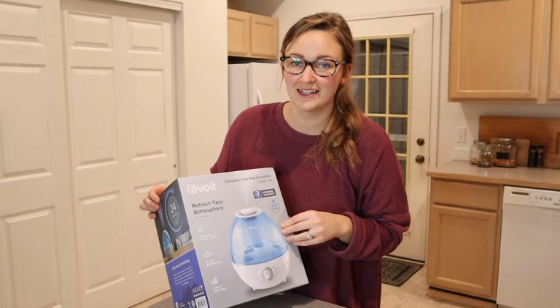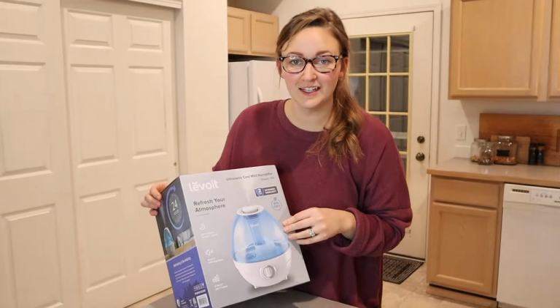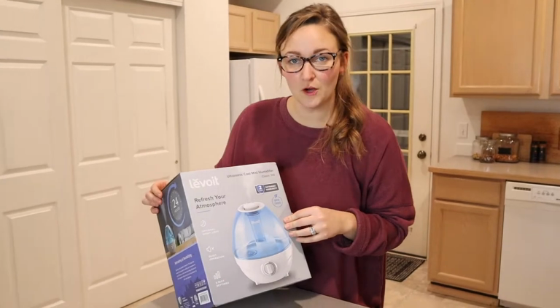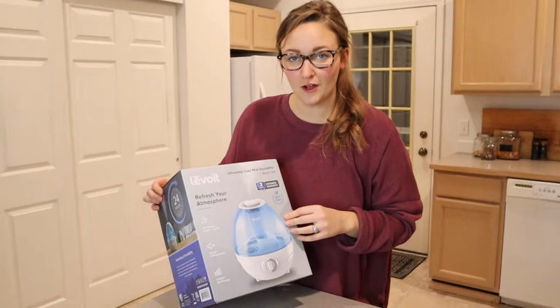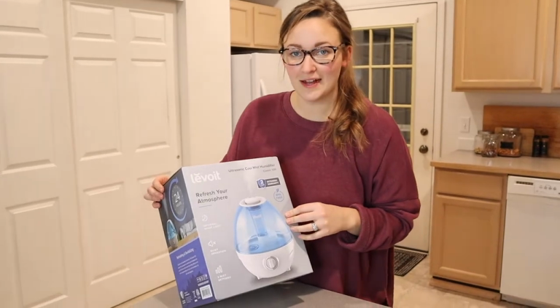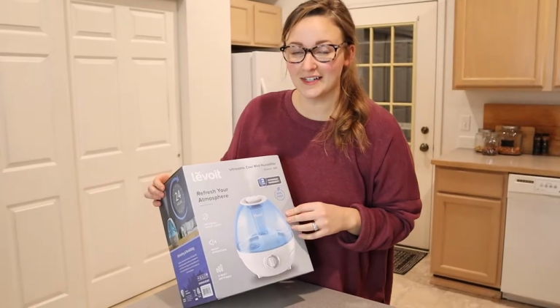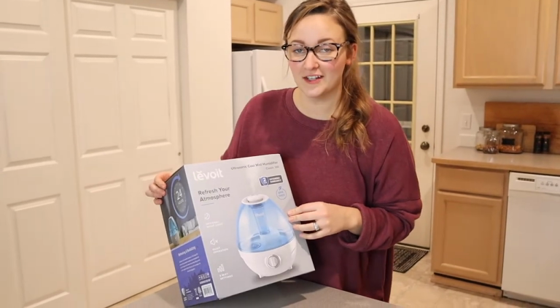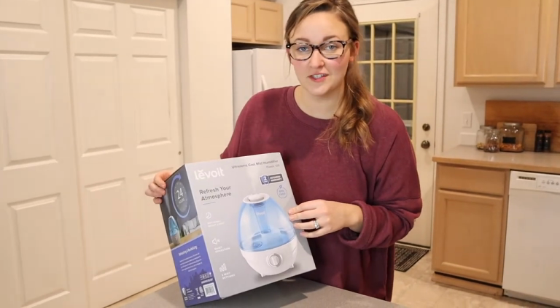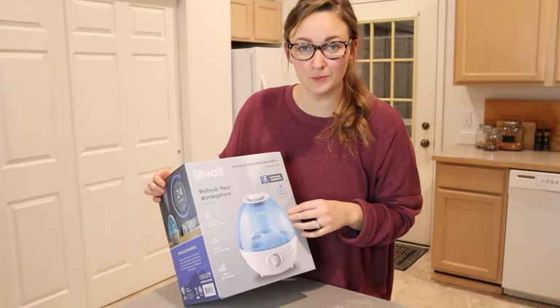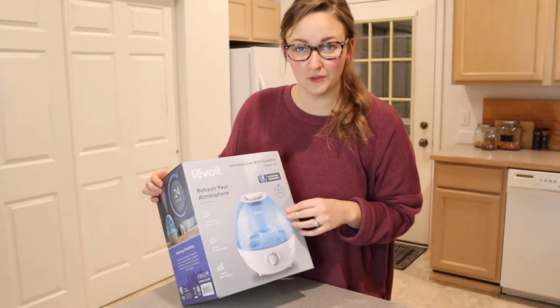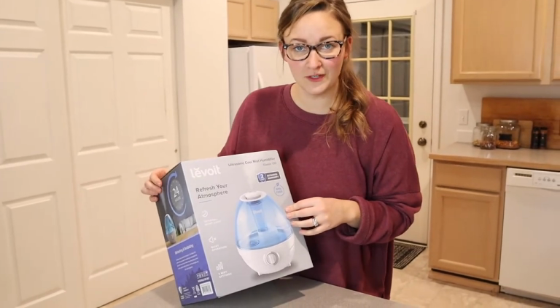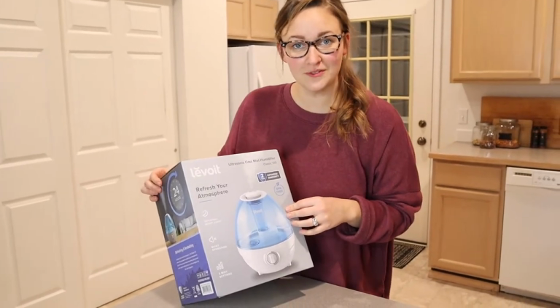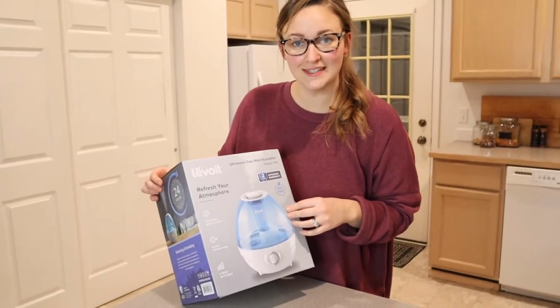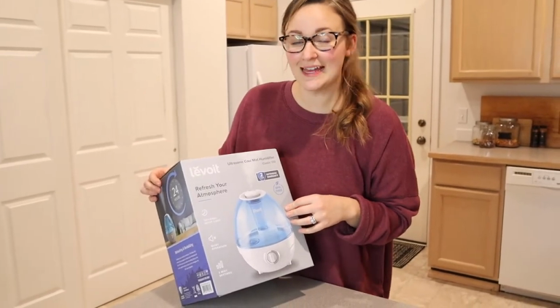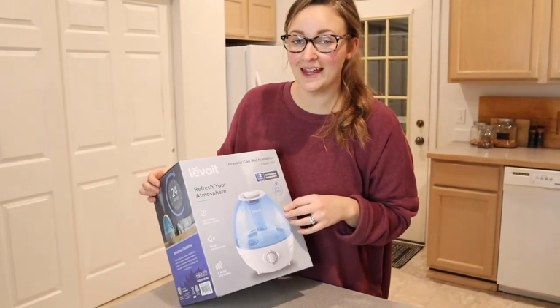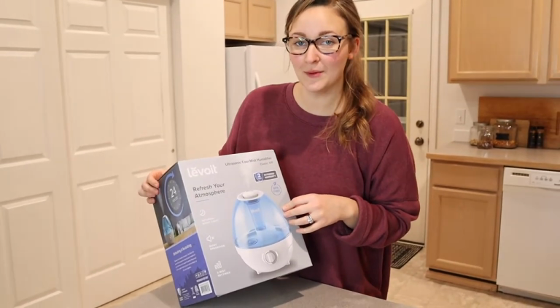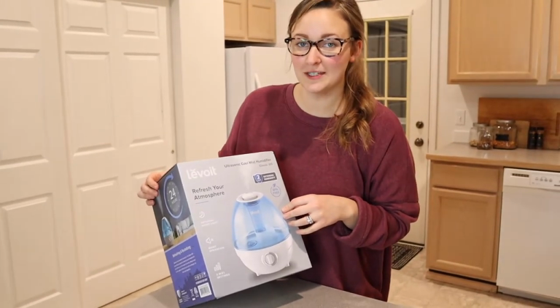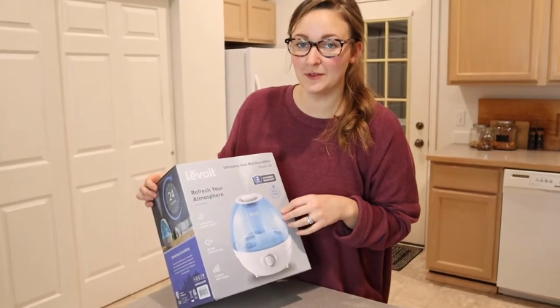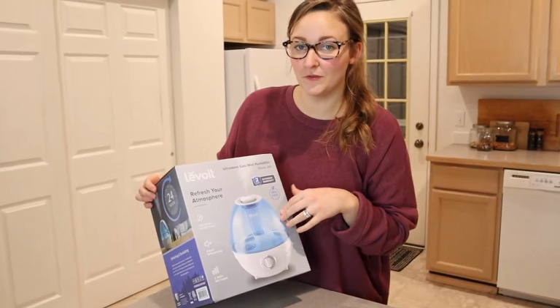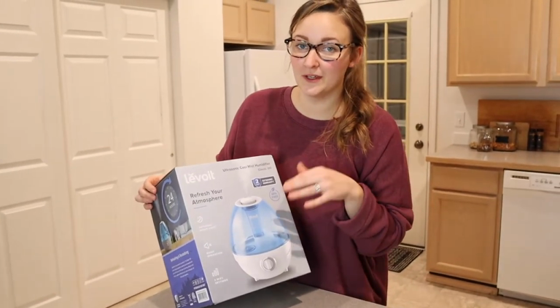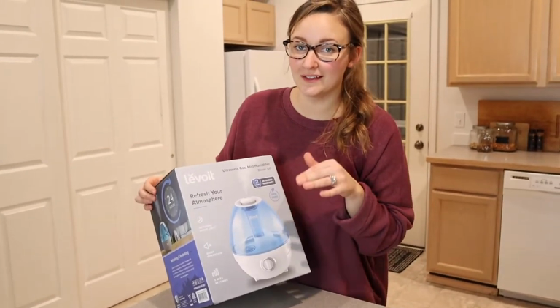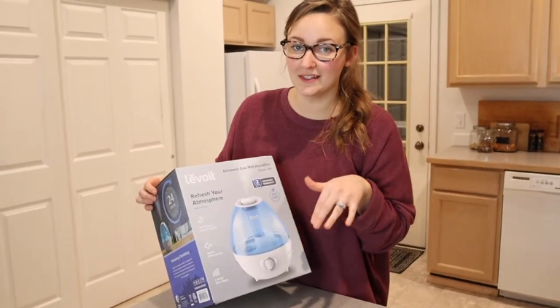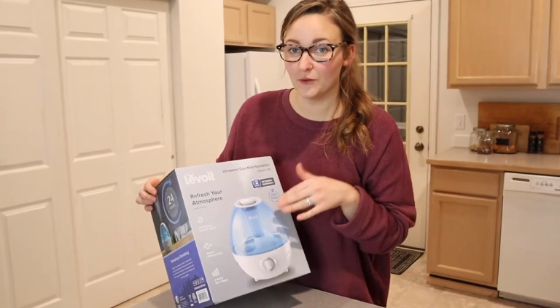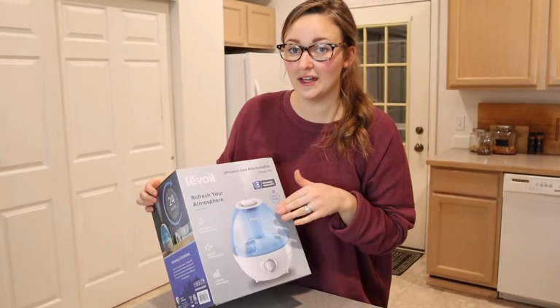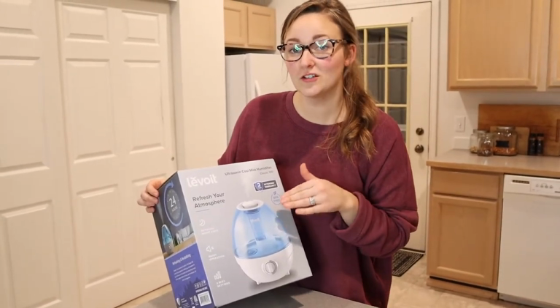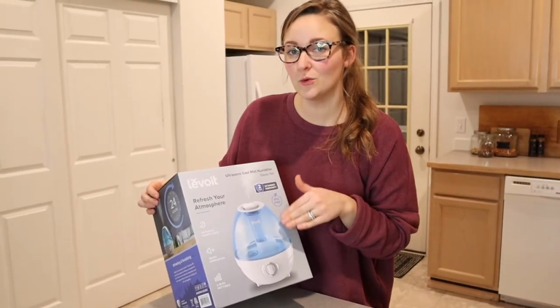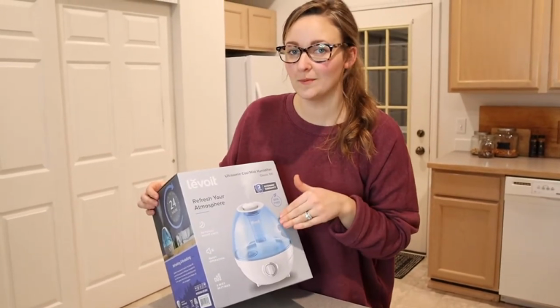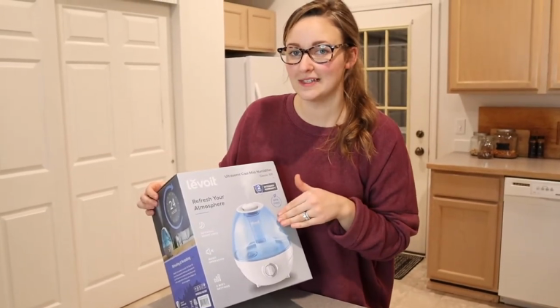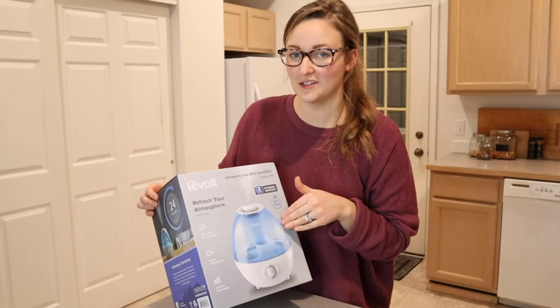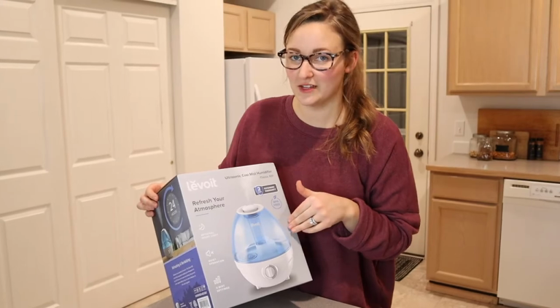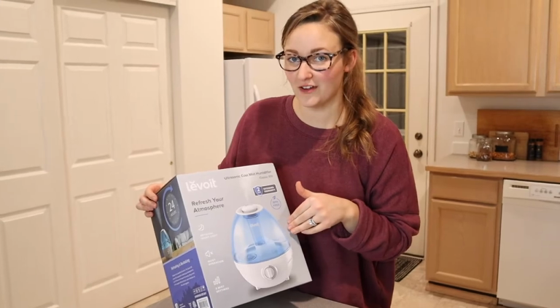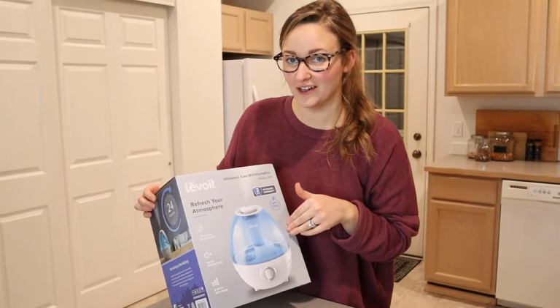Hello, welcome back to KG Simple Reviews. Today I'm going to be reviewing this Levoit Cool Mist Humidifier.